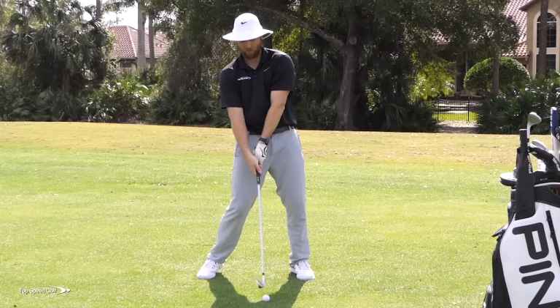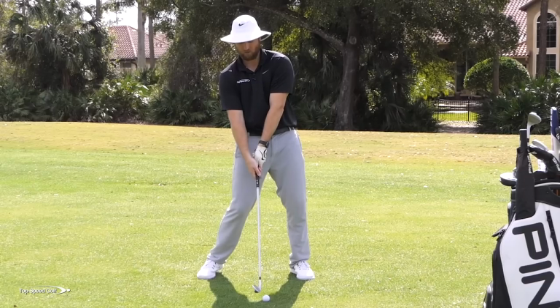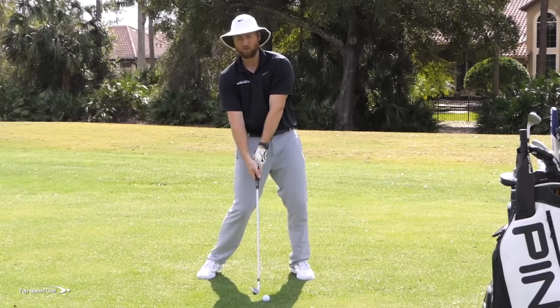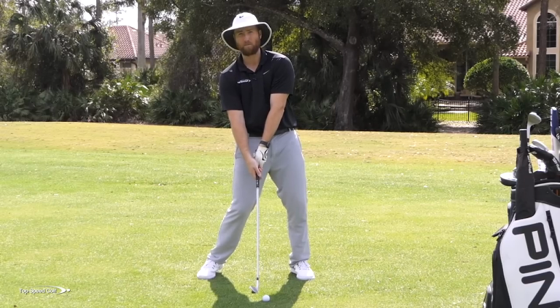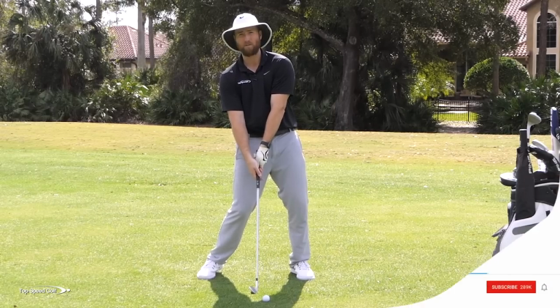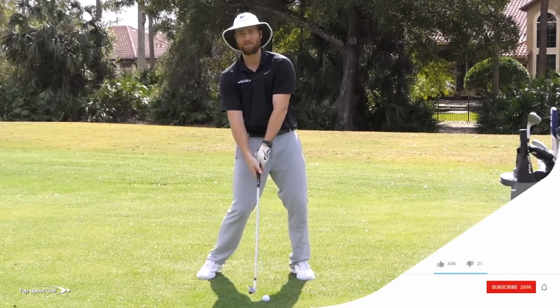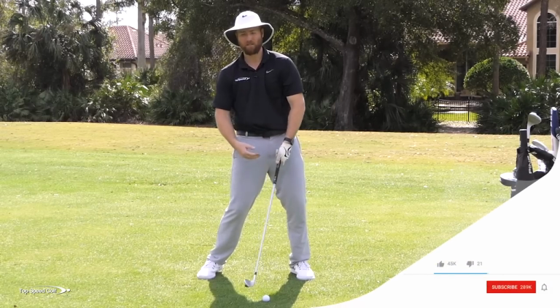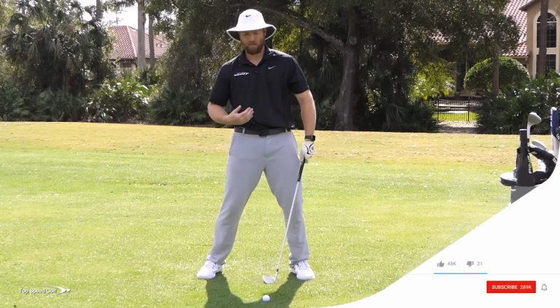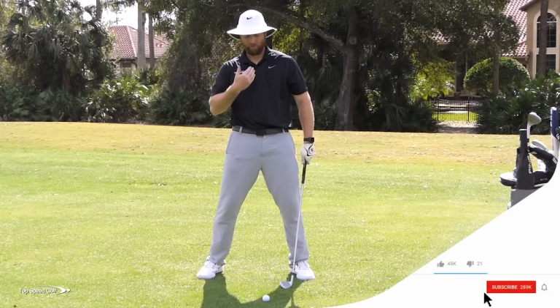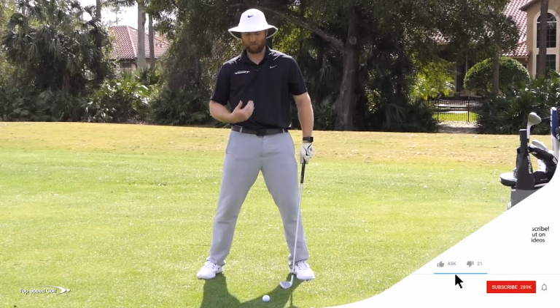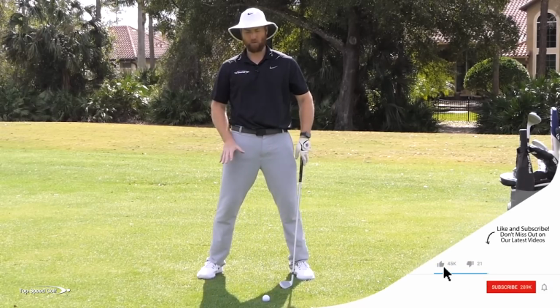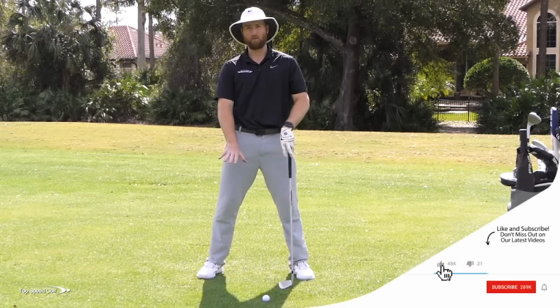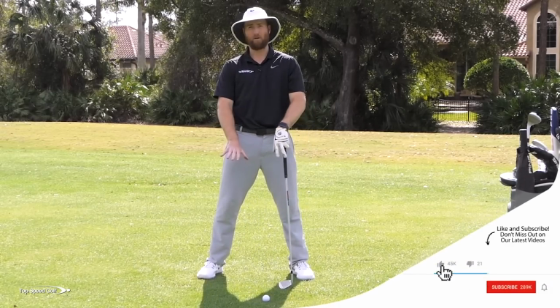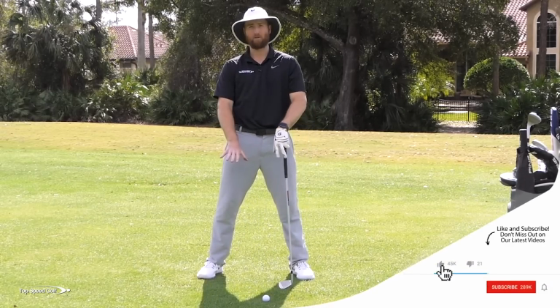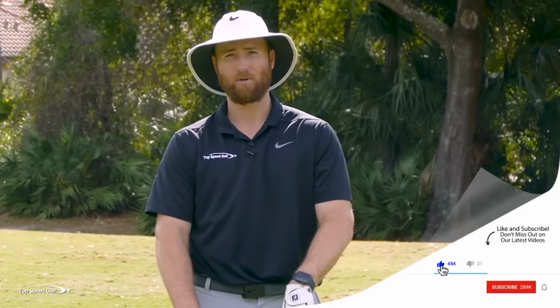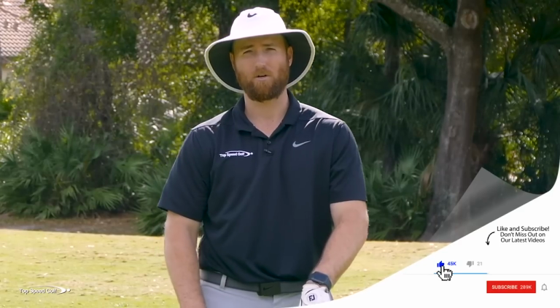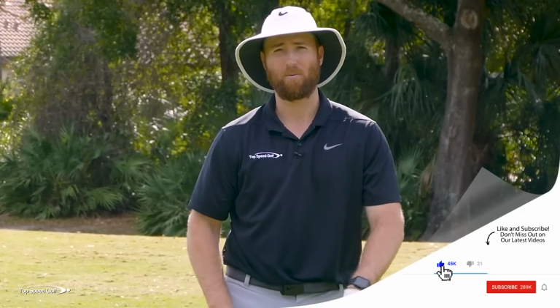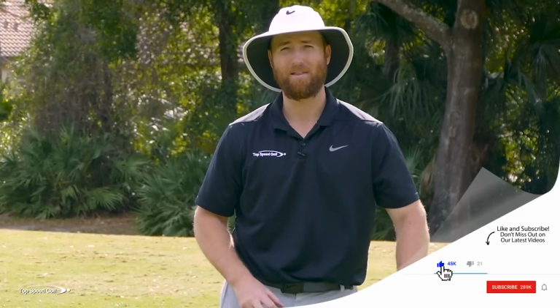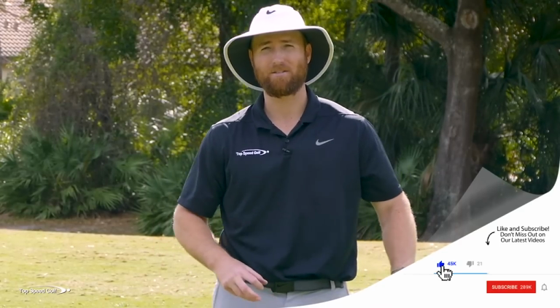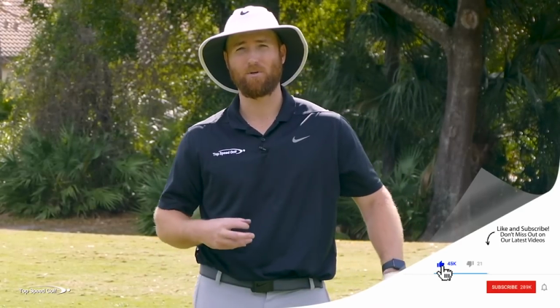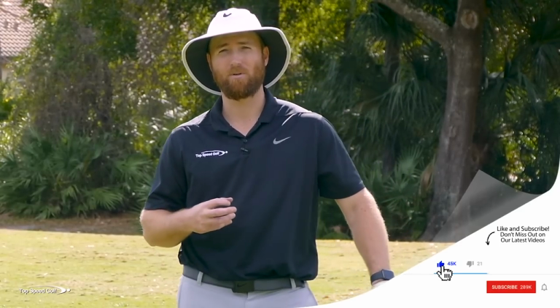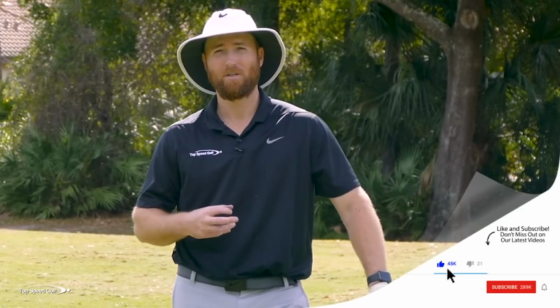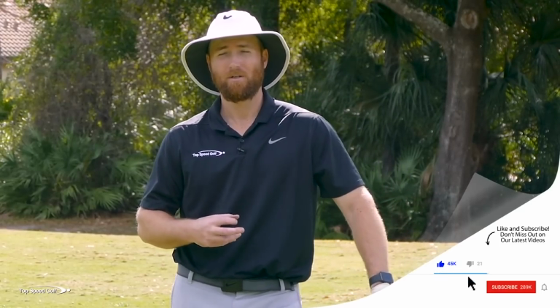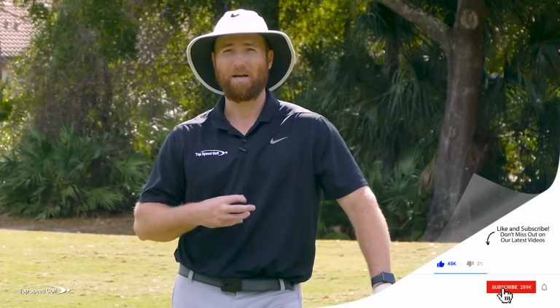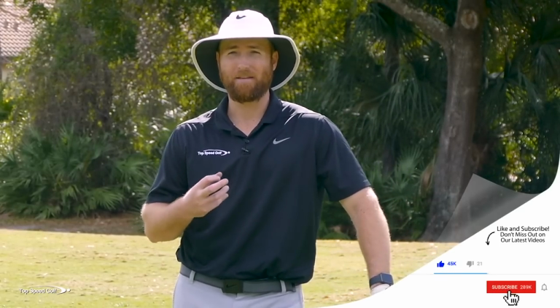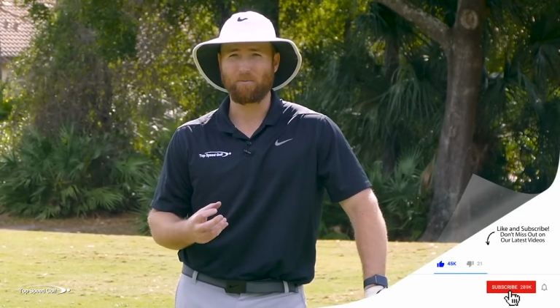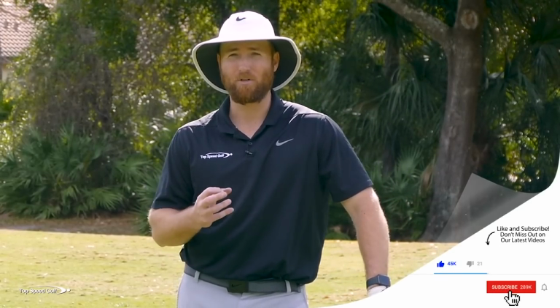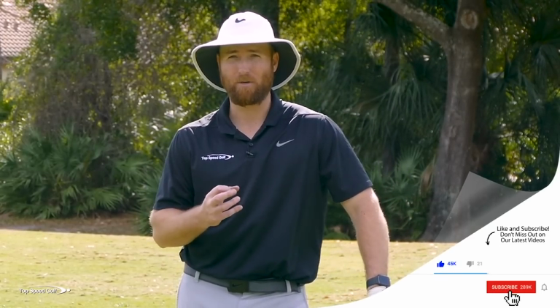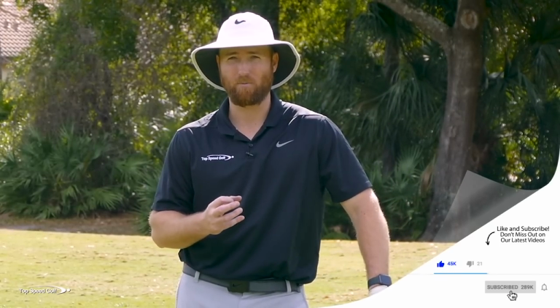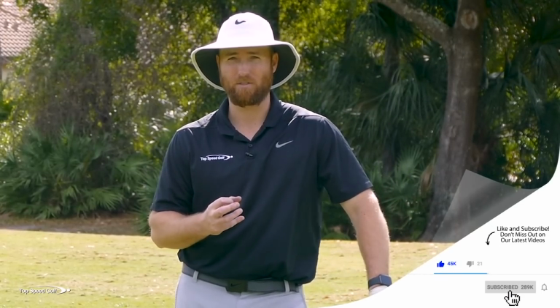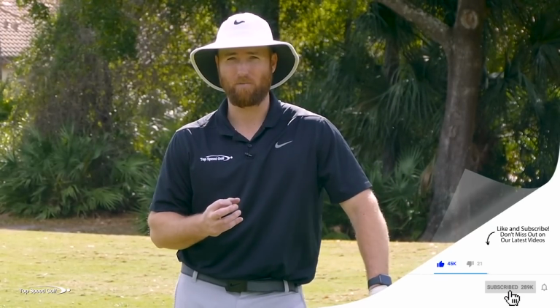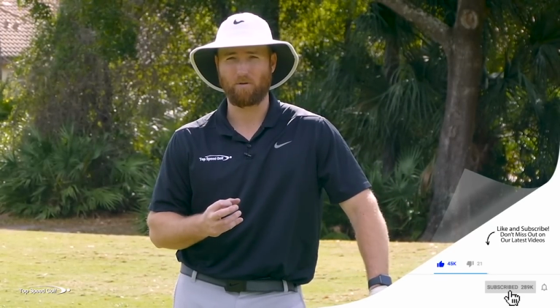You'll also notice when I'm doing this, everything's square to the ball. We're going to talk about why that's a real bad thing when you're talking about compressing the golf ball.